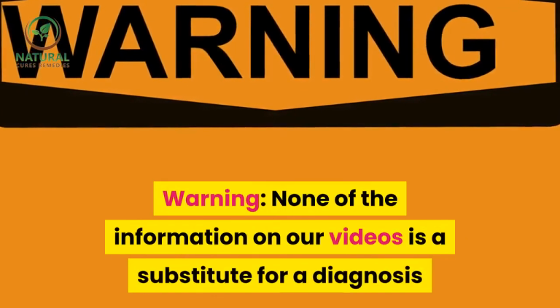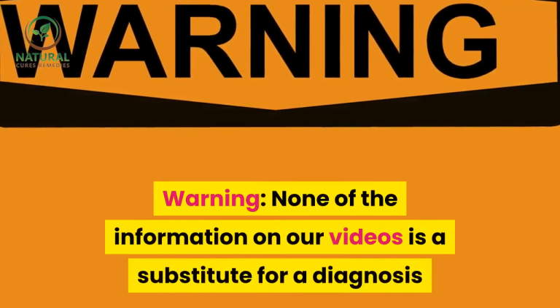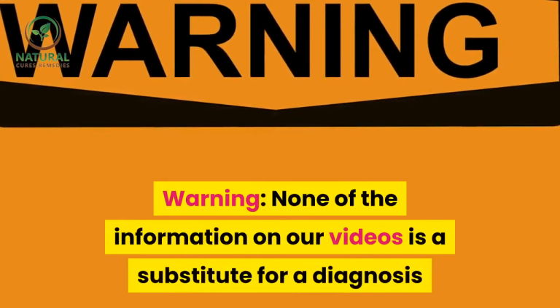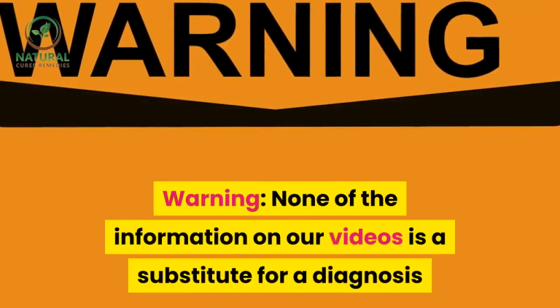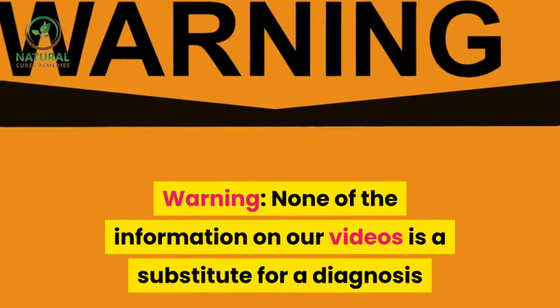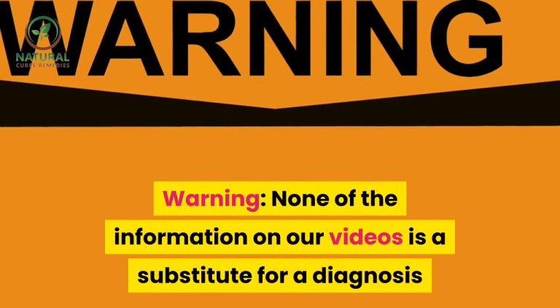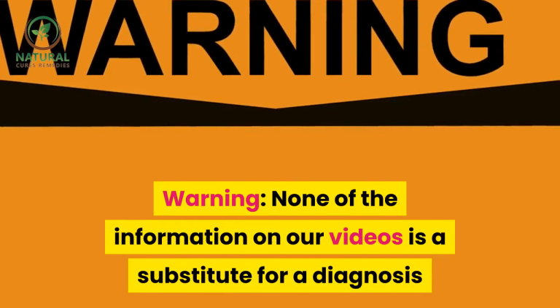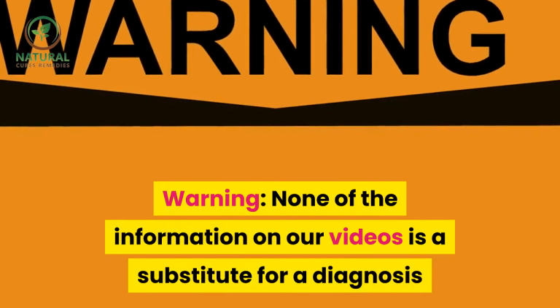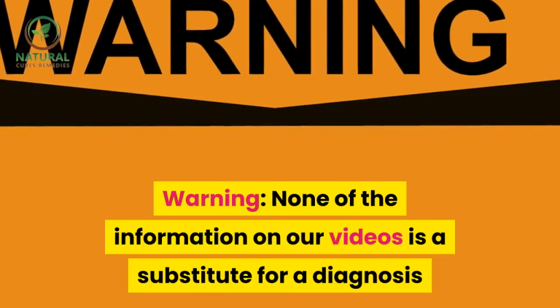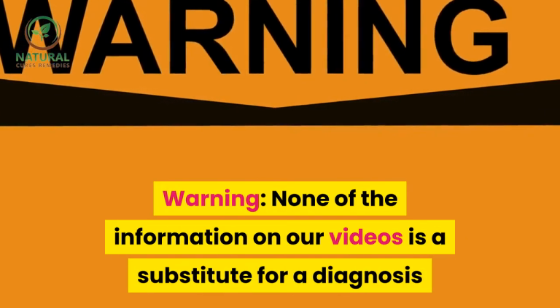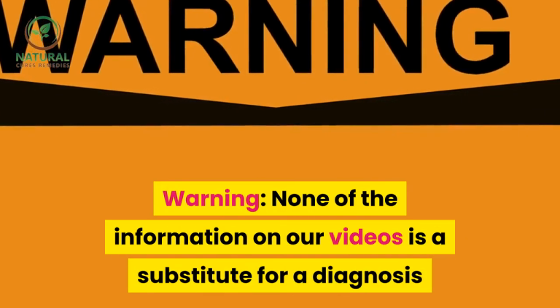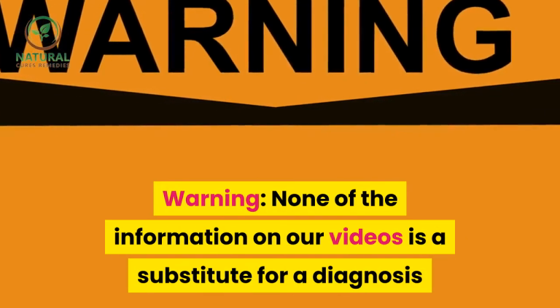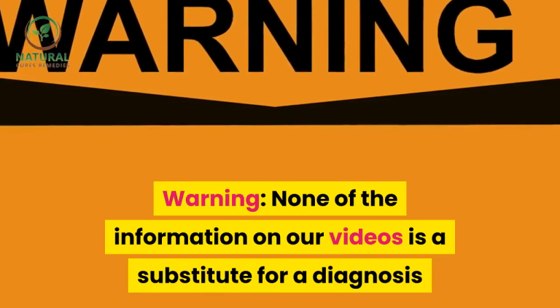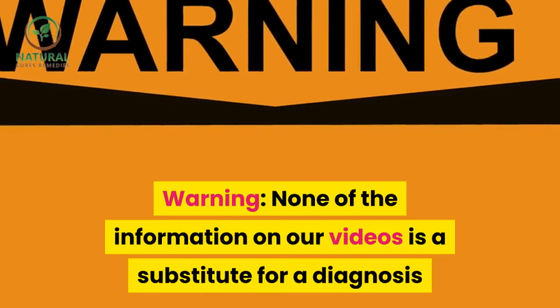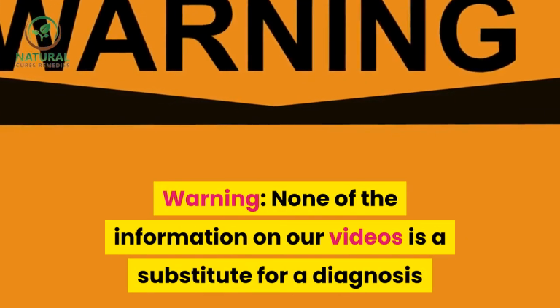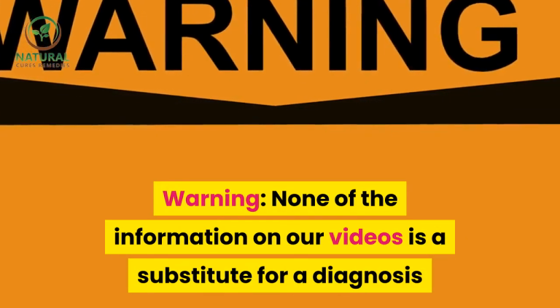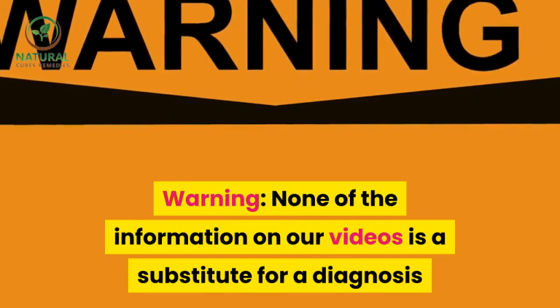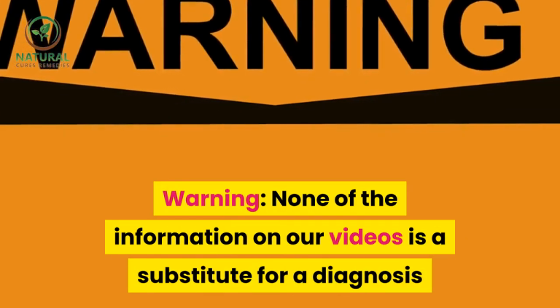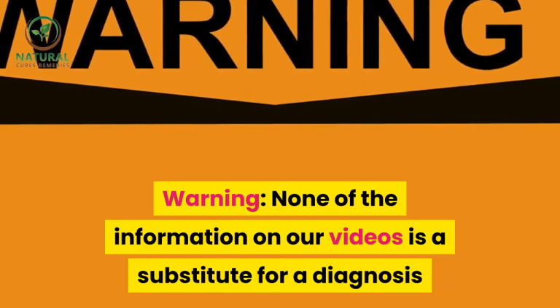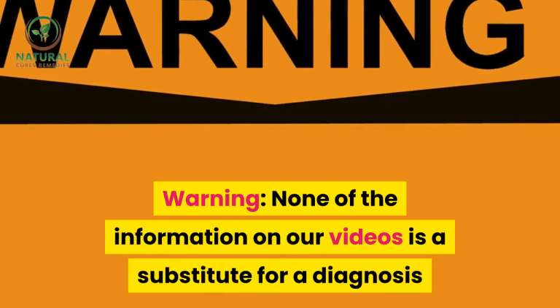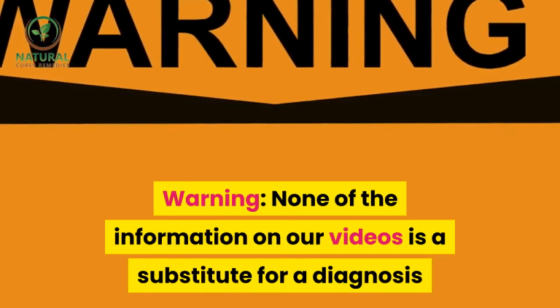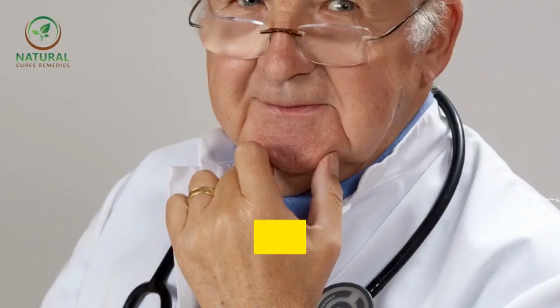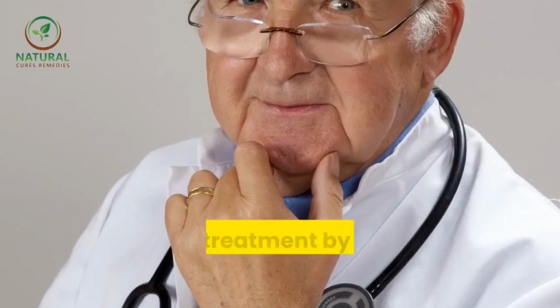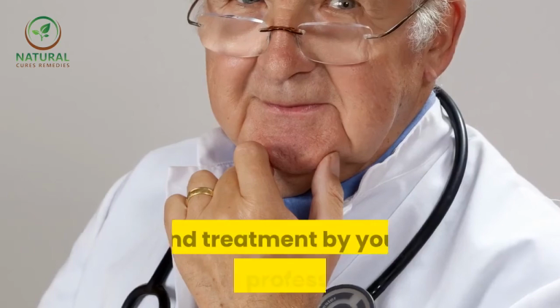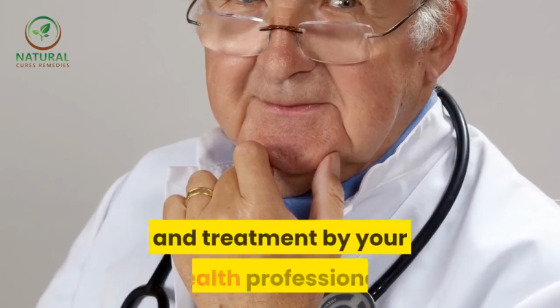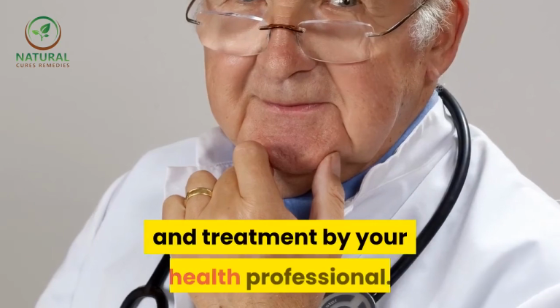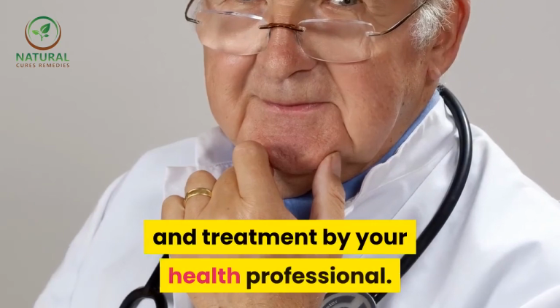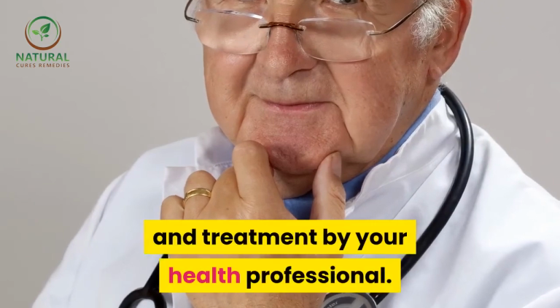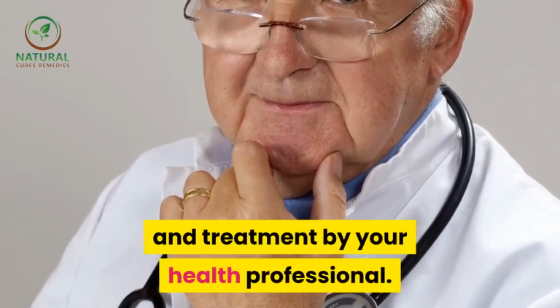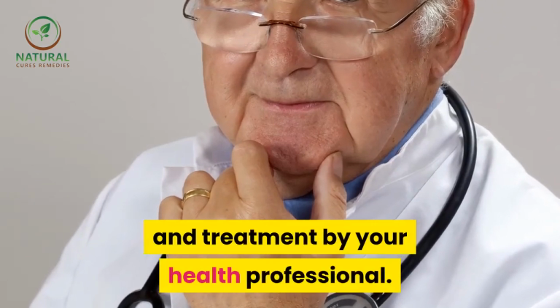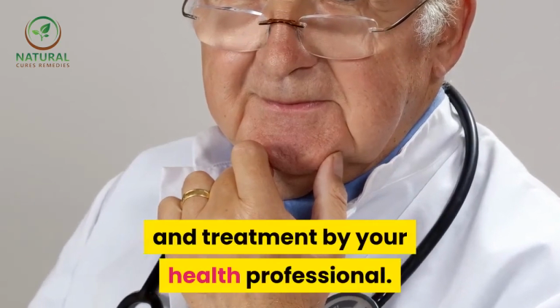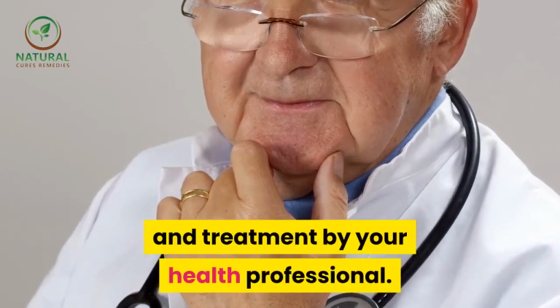Warning: None of the information in our videos is a substitute for a diagnosis and treatment by your health professional.